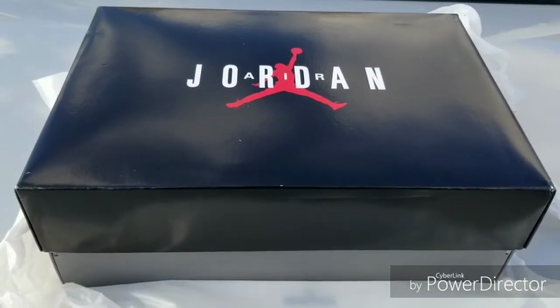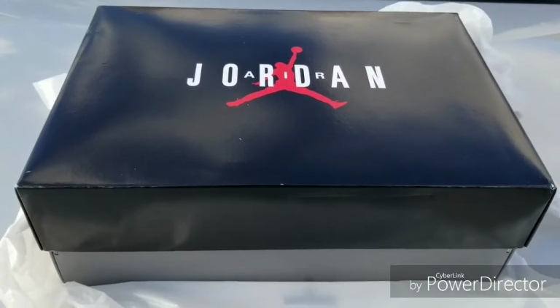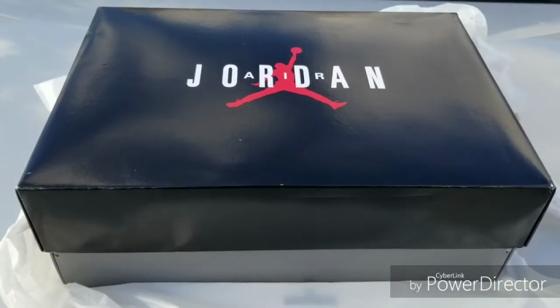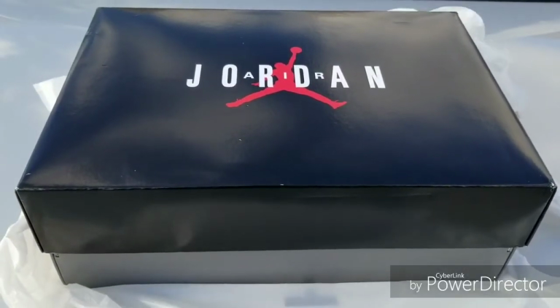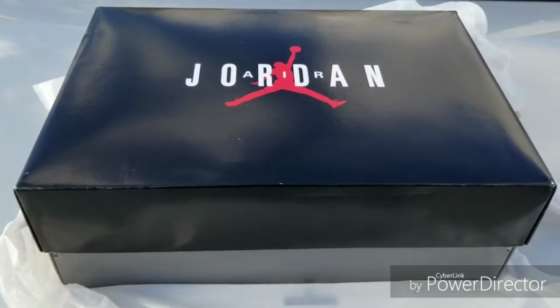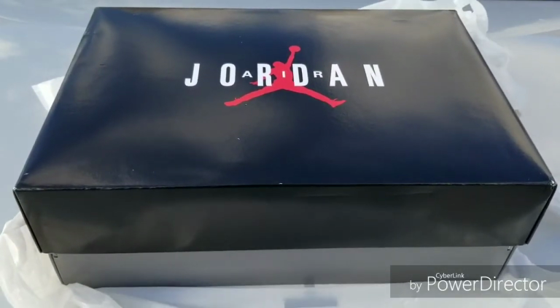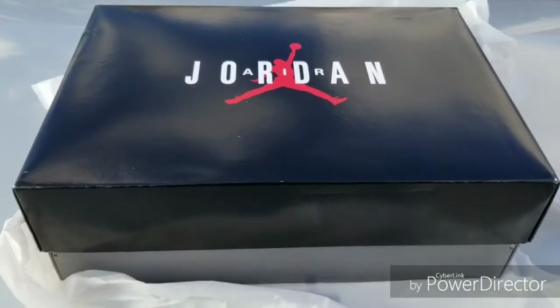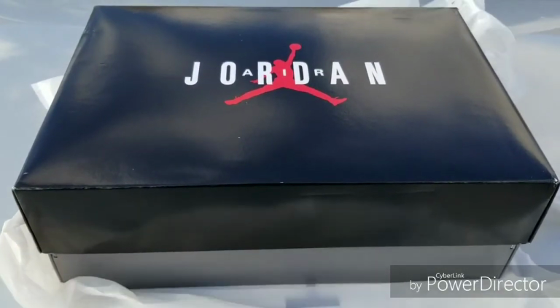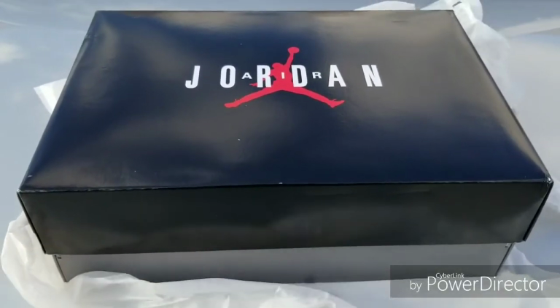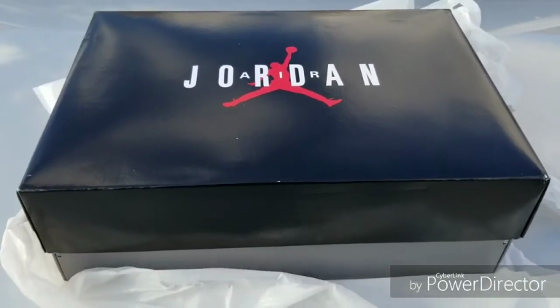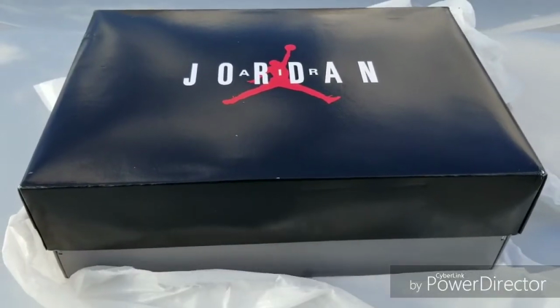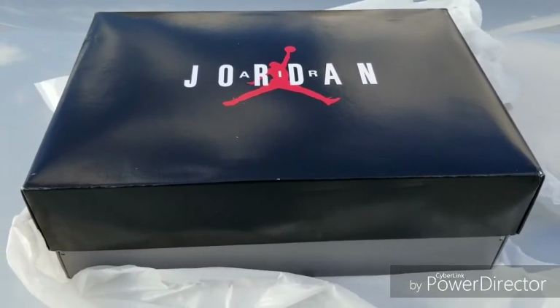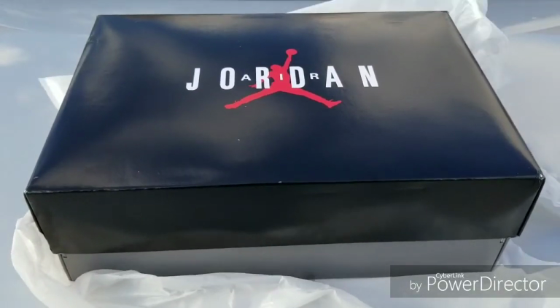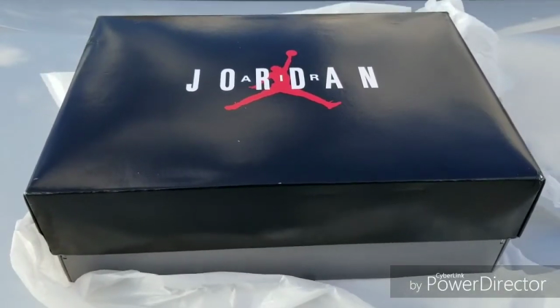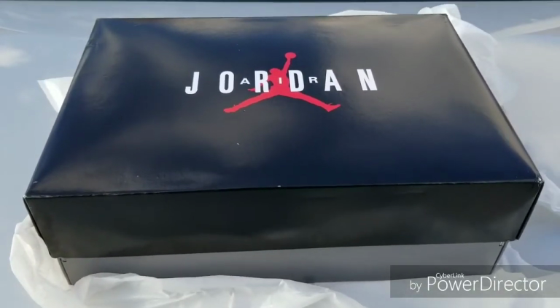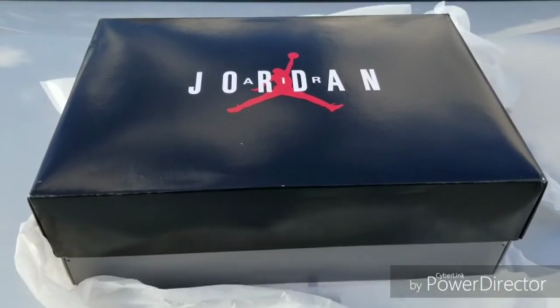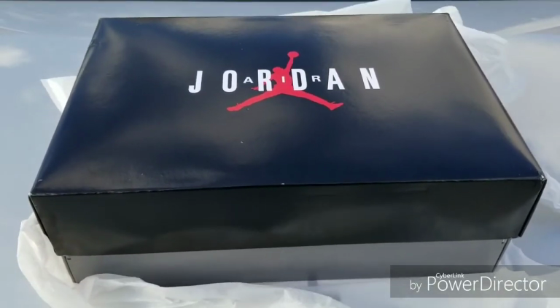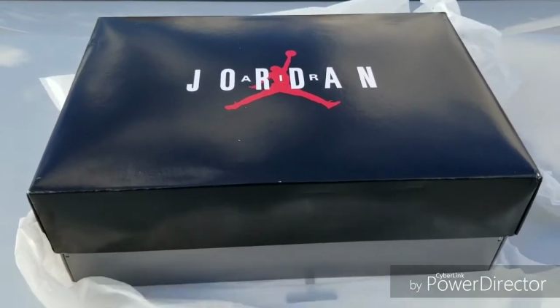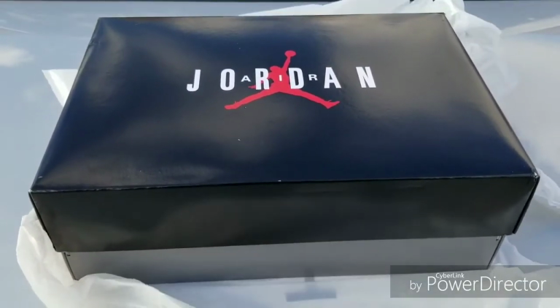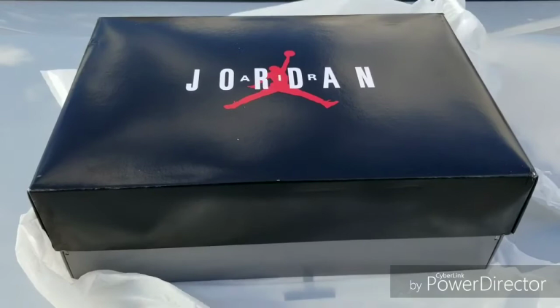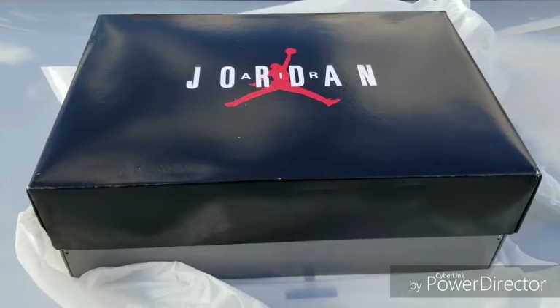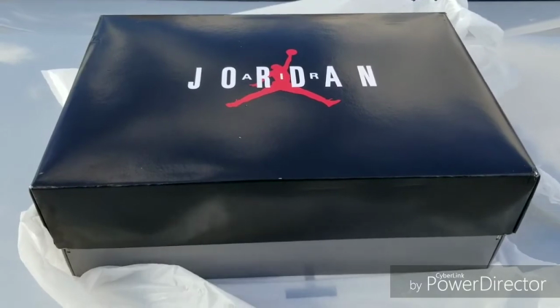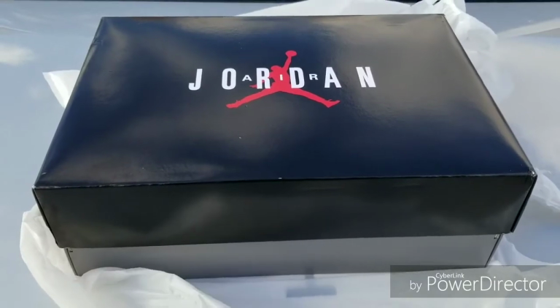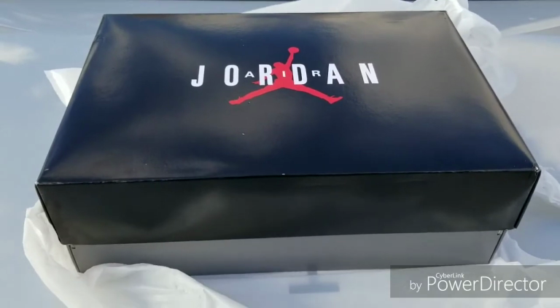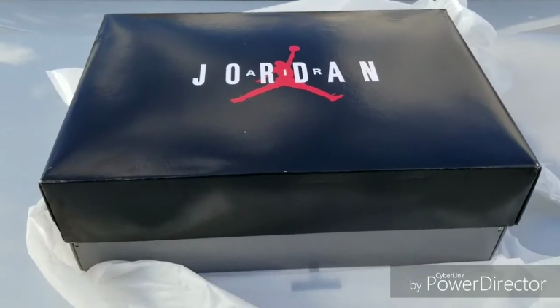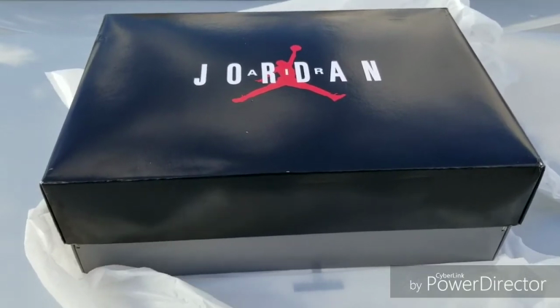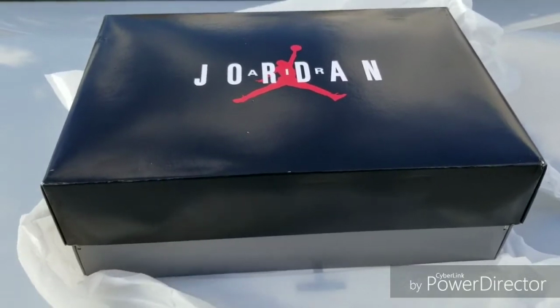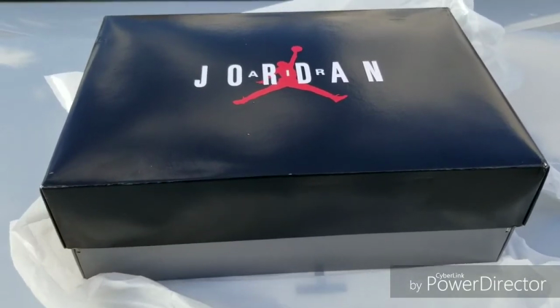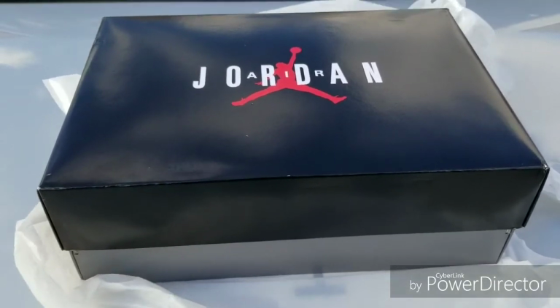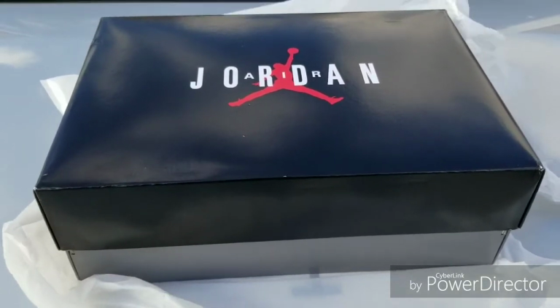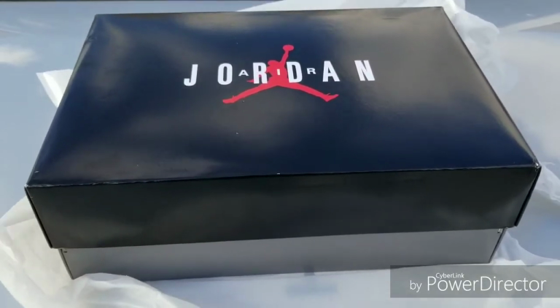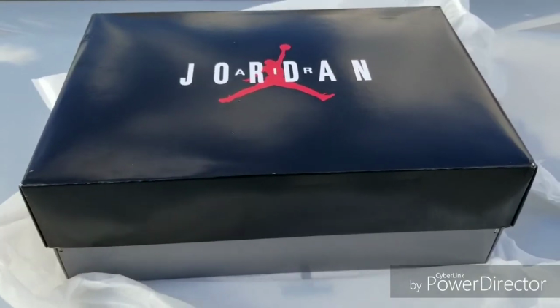K-Black Kicks, also known as K-Black in the building. Today is Release Jordan Saturday.